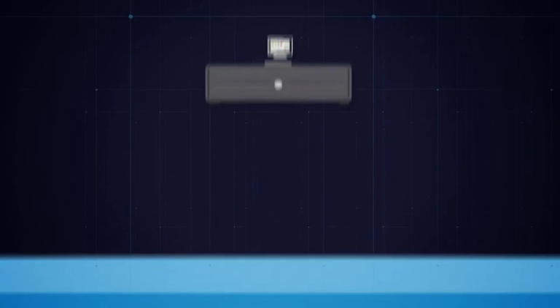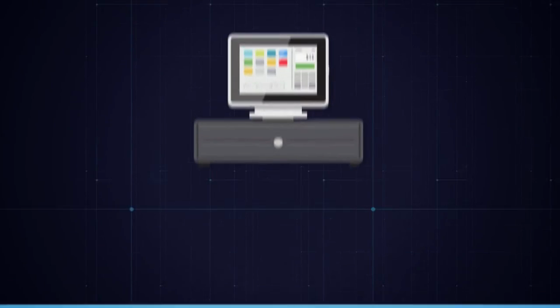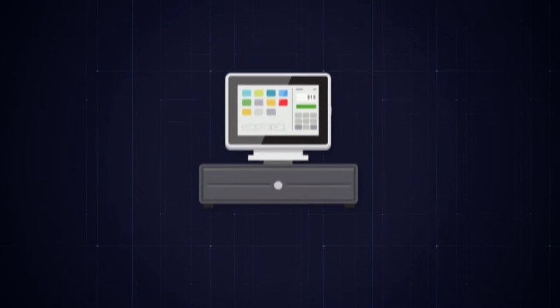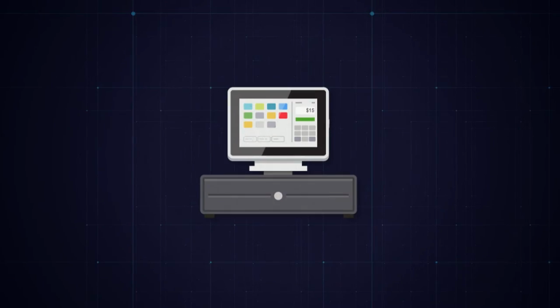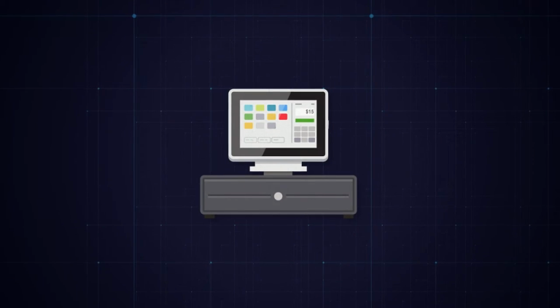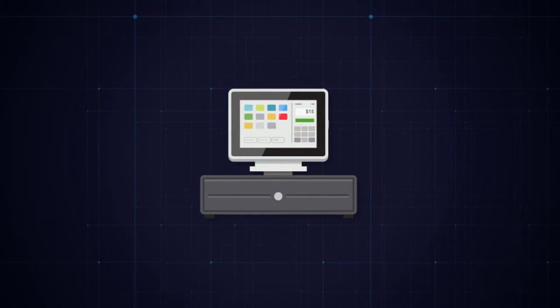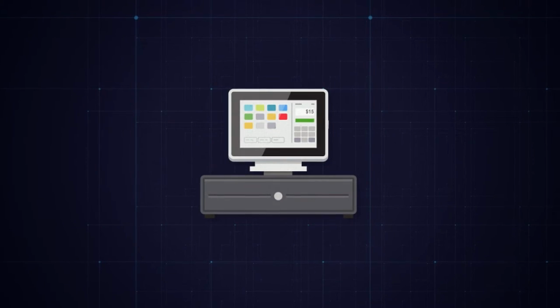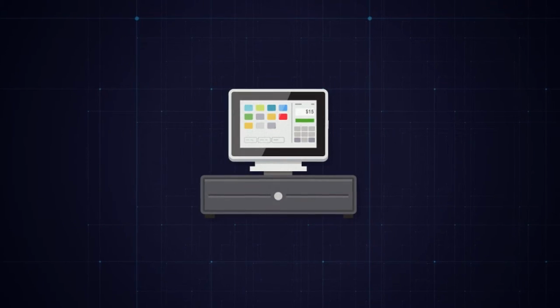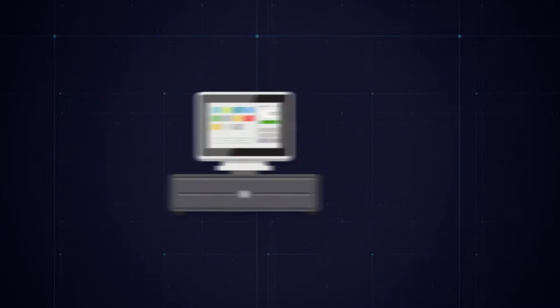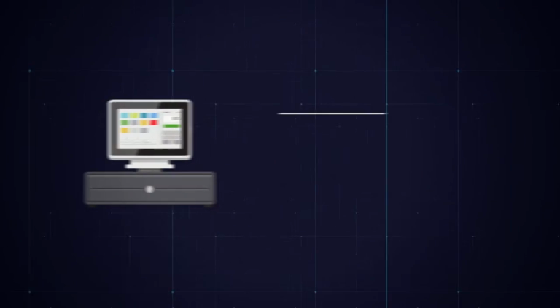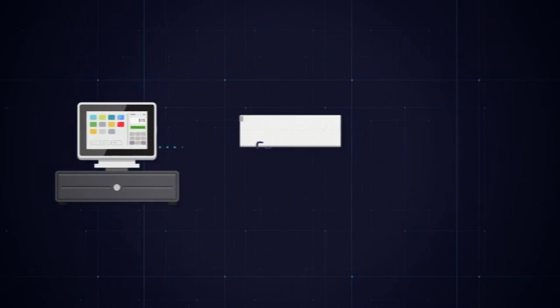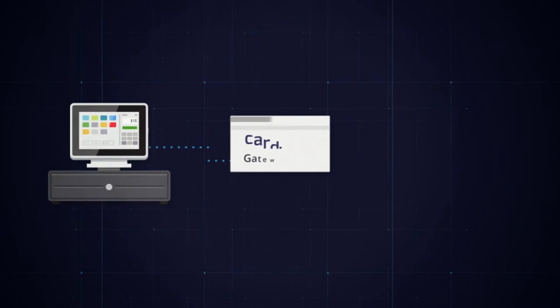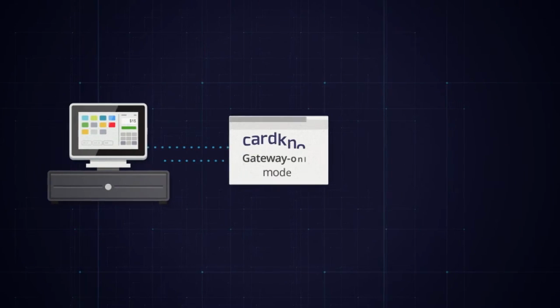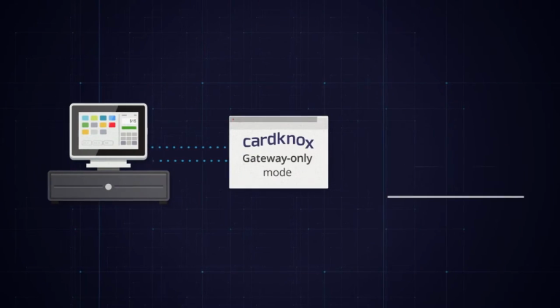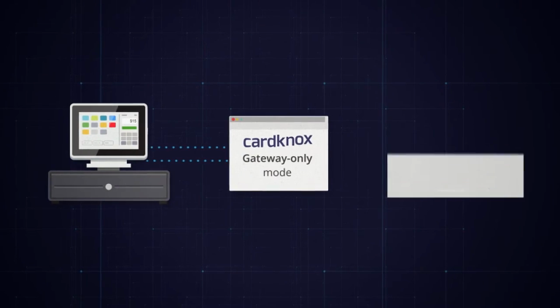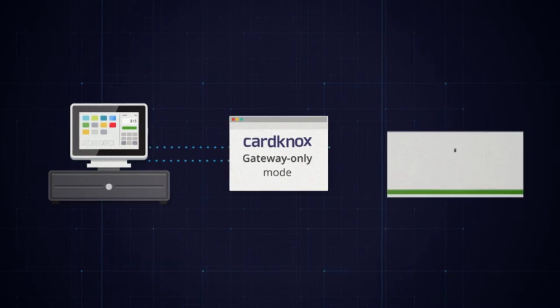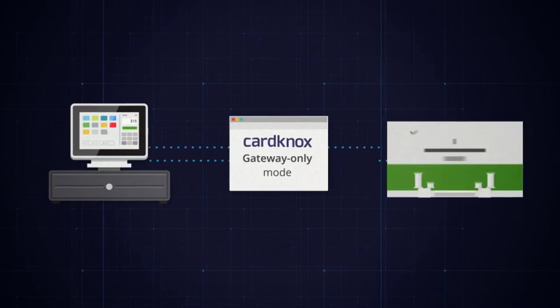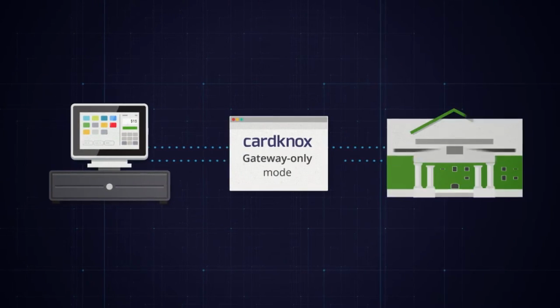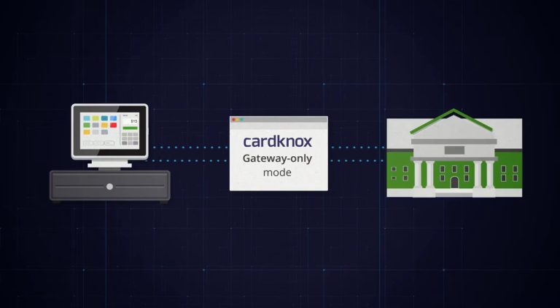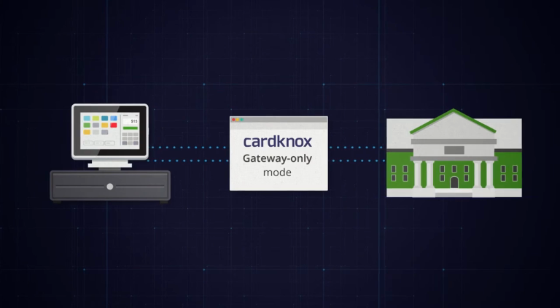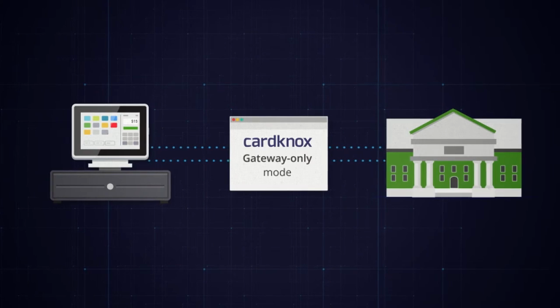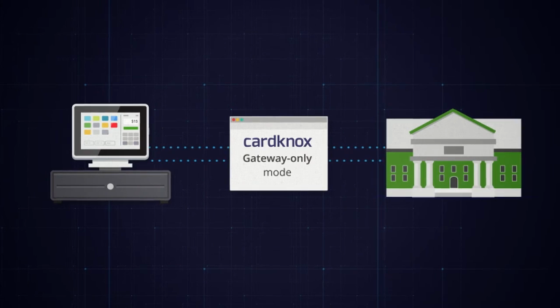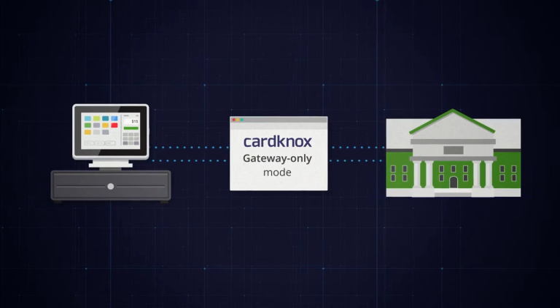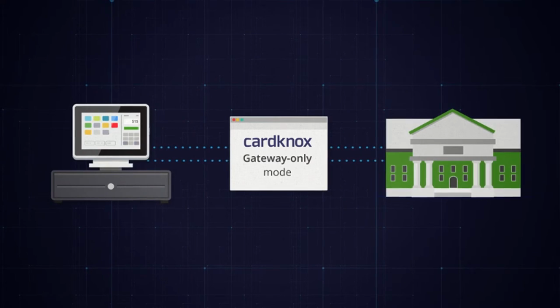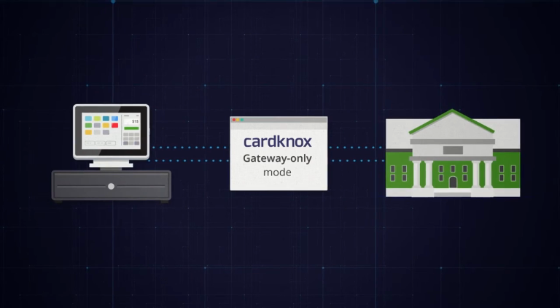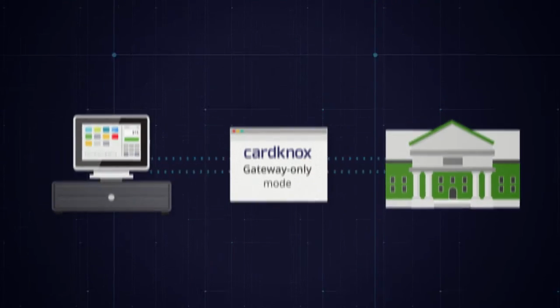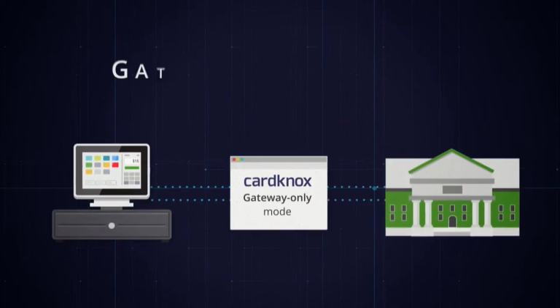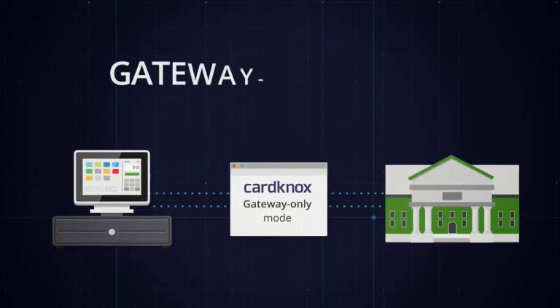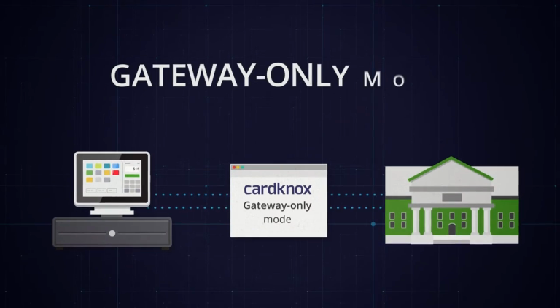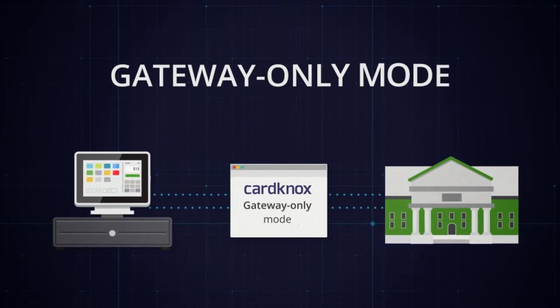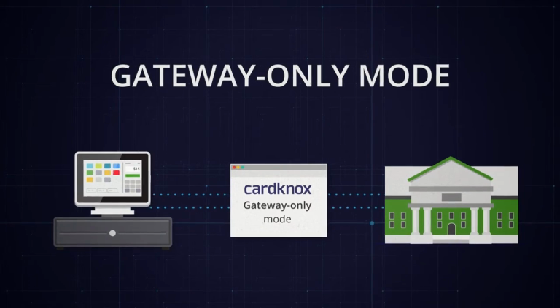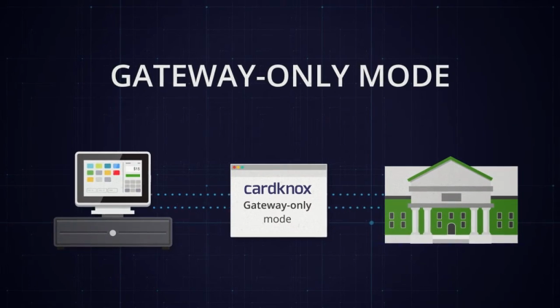His clients that are locked into other processors can use the CardKnox gateway-only option. Smiles all around.